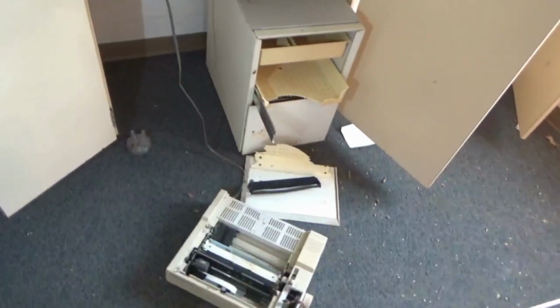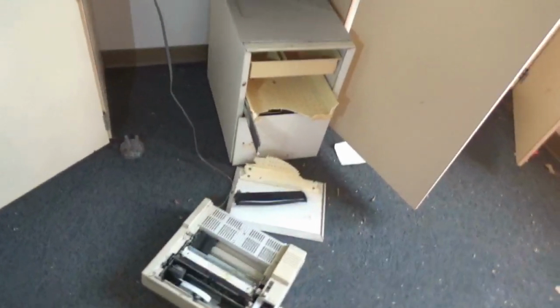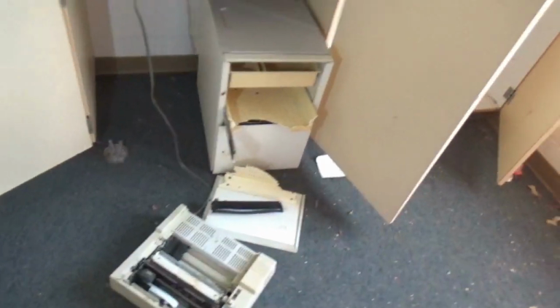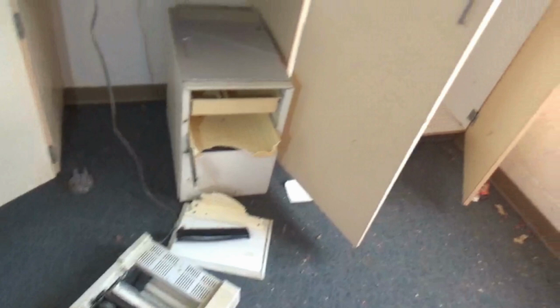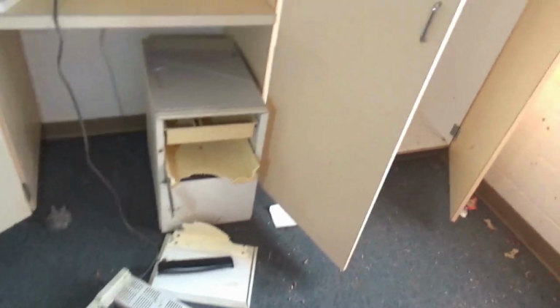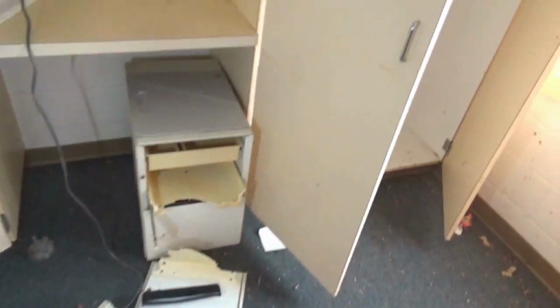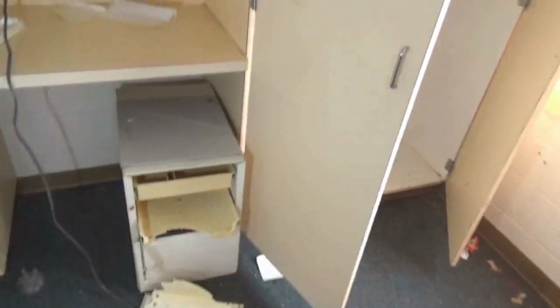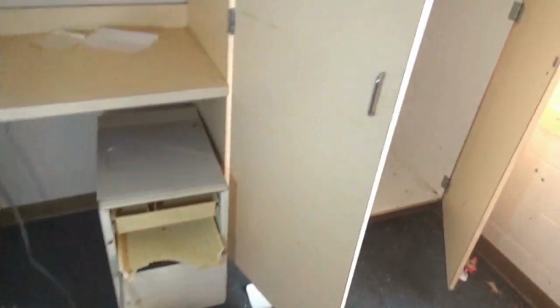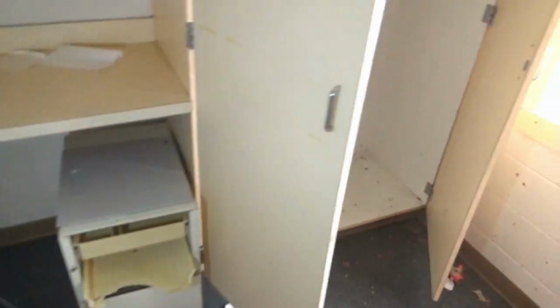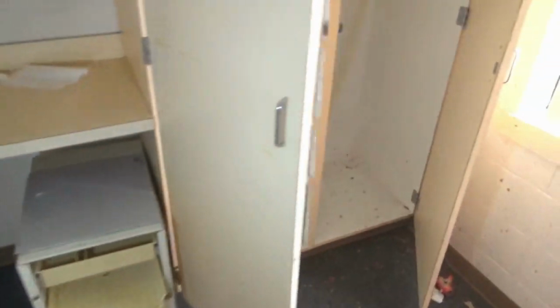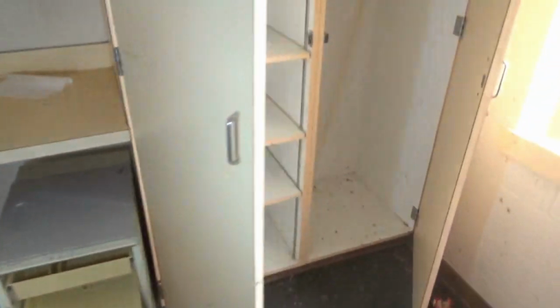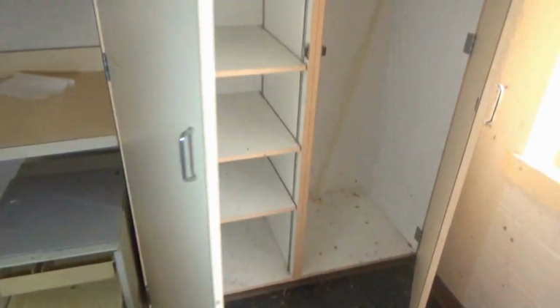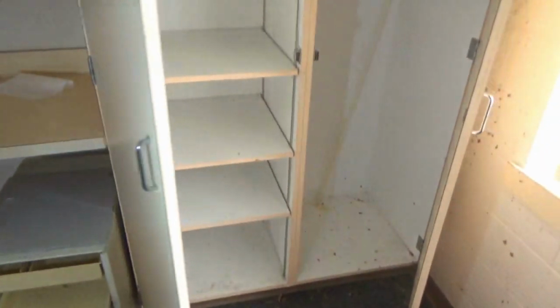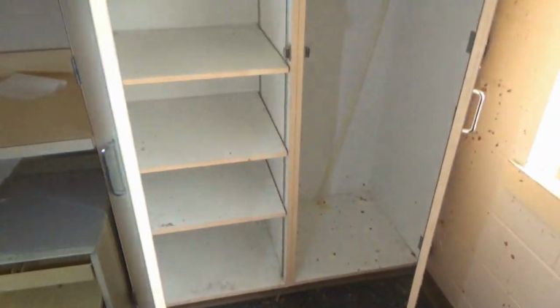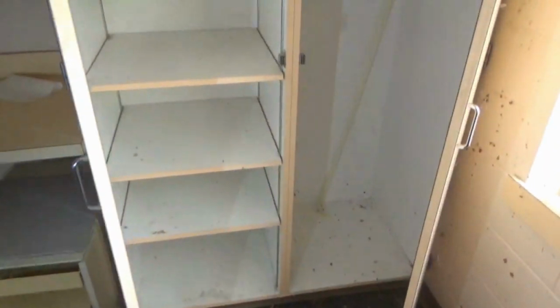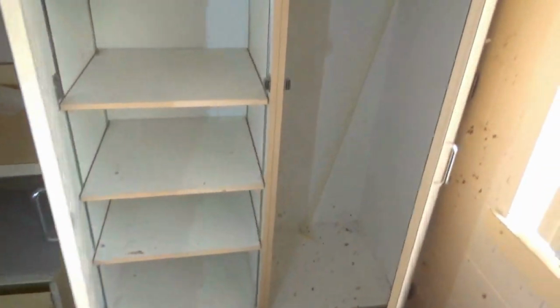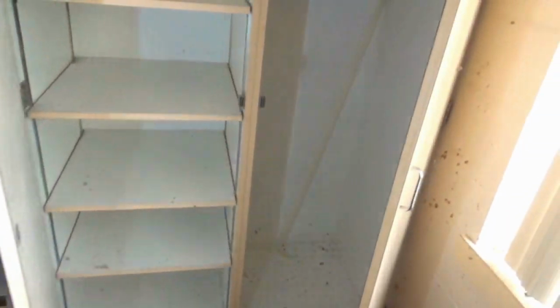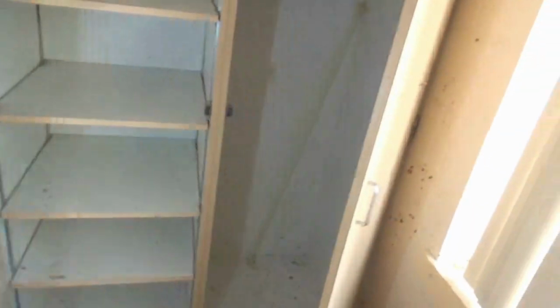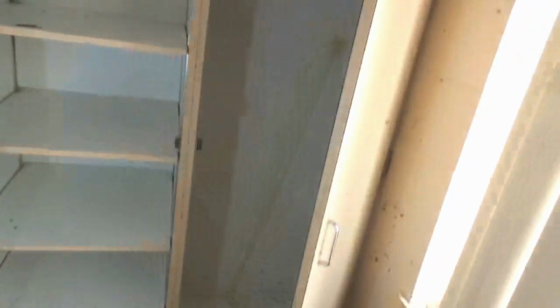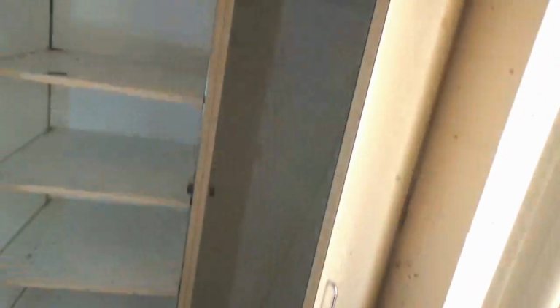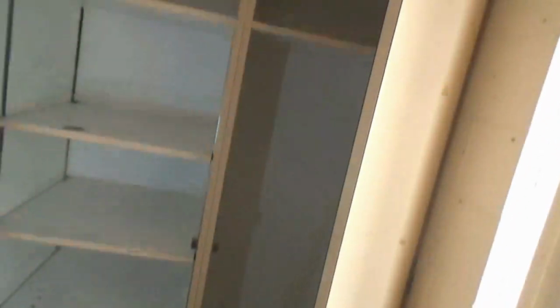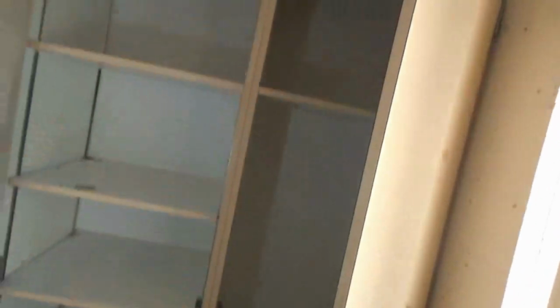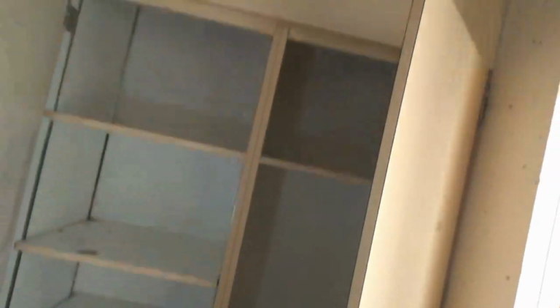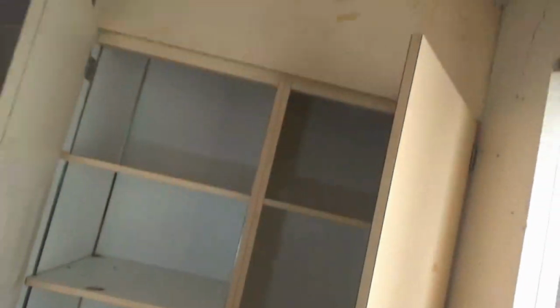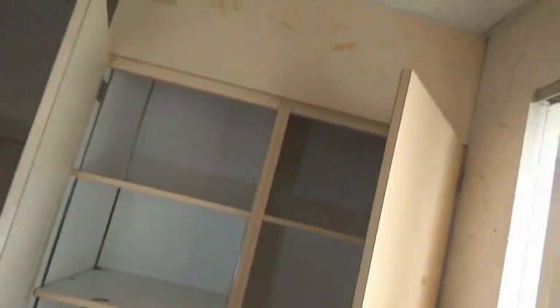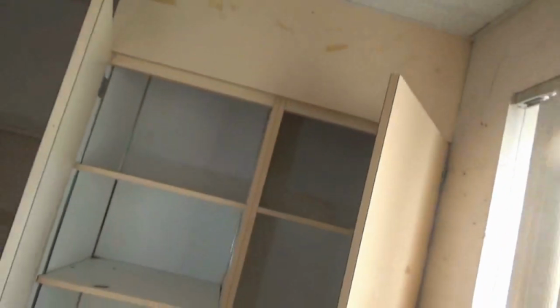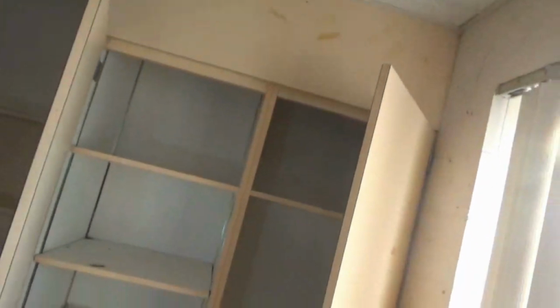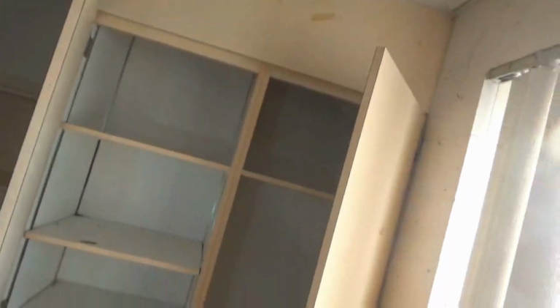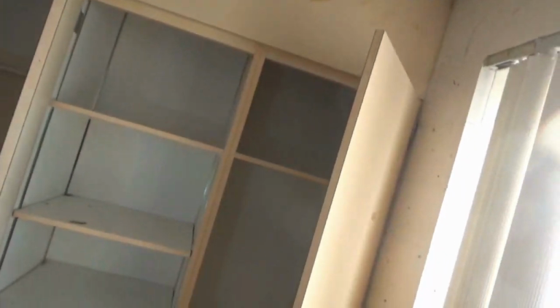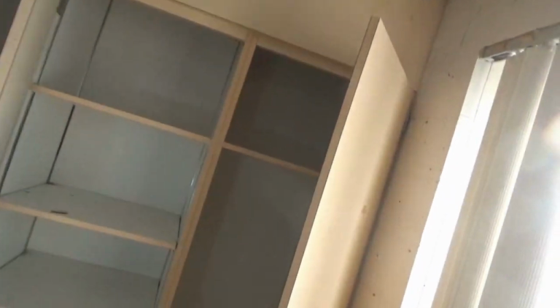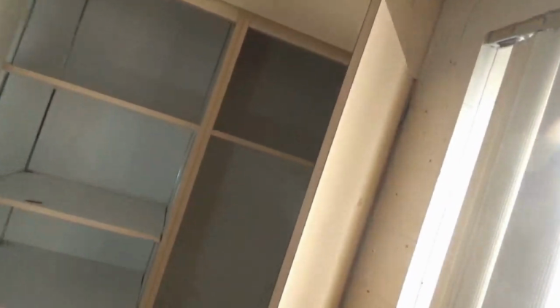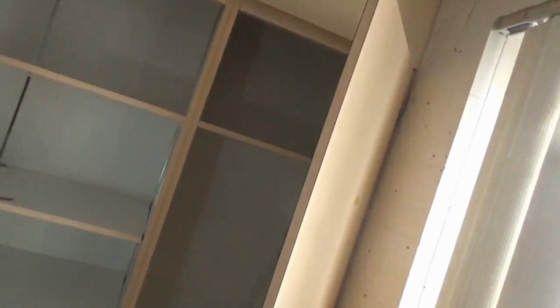Oh, we're locked in — maybe. A lot of spiders live here.